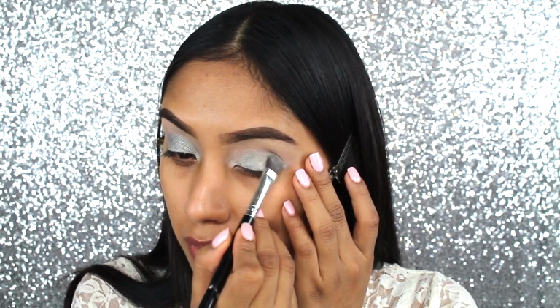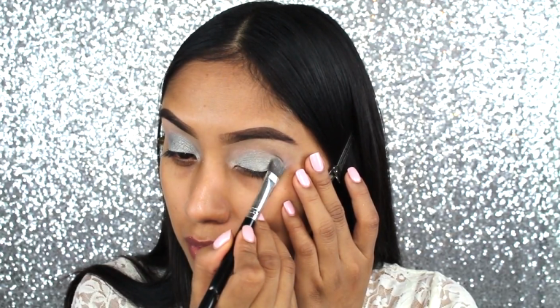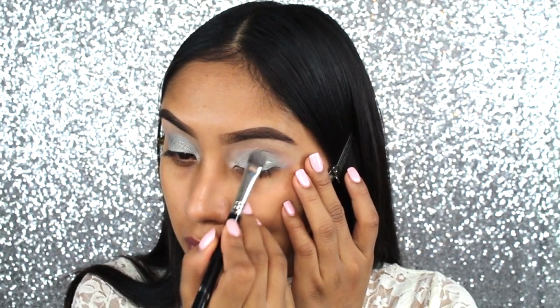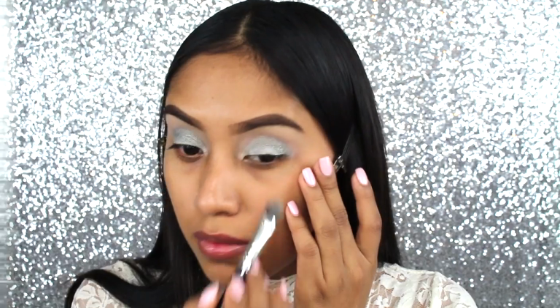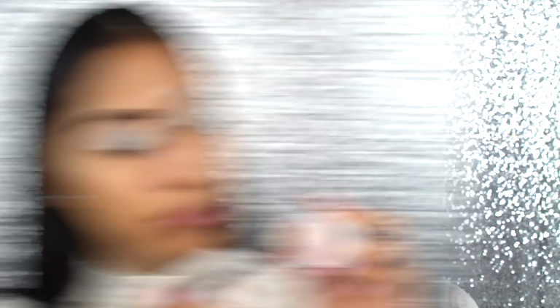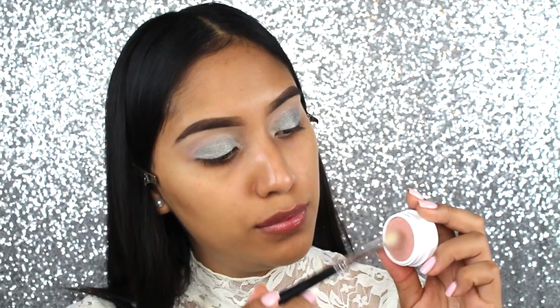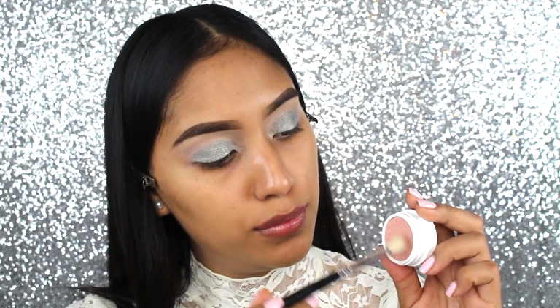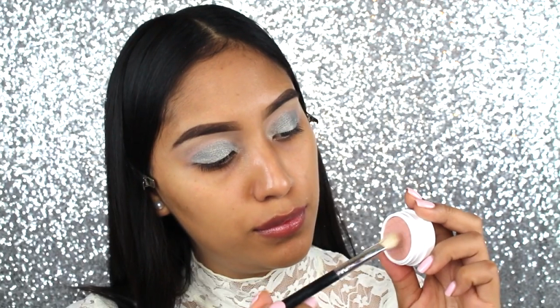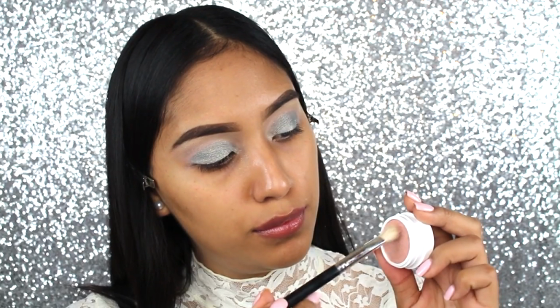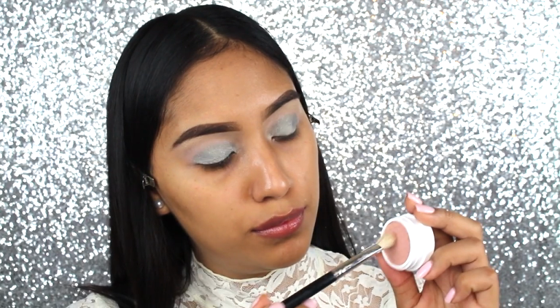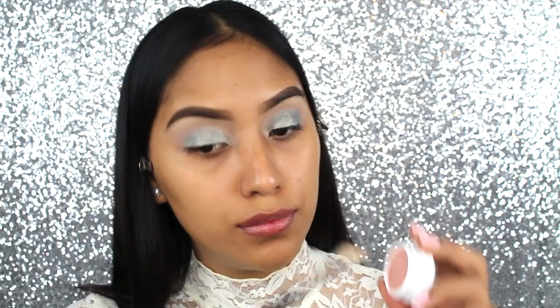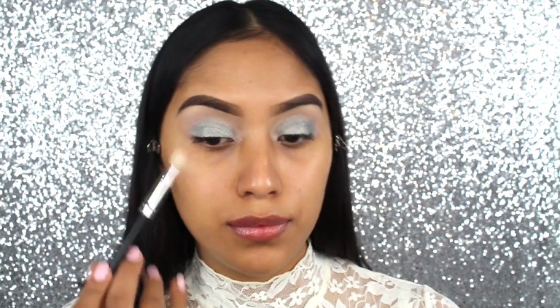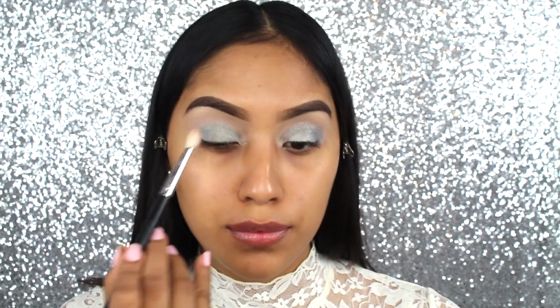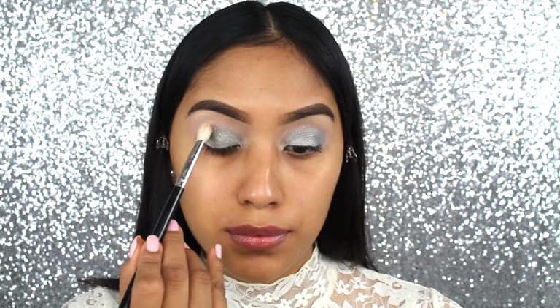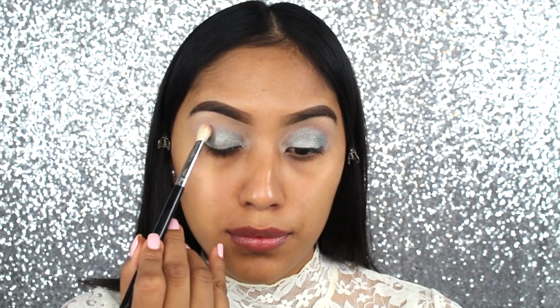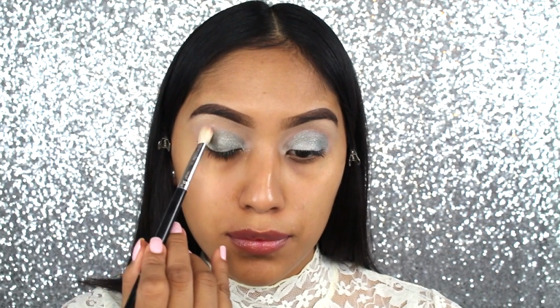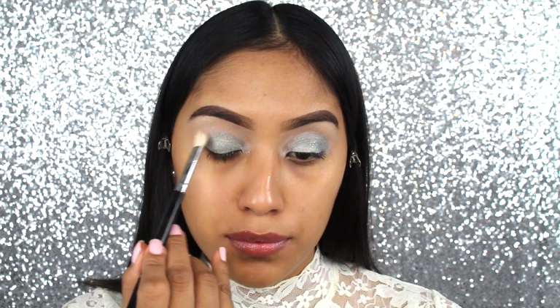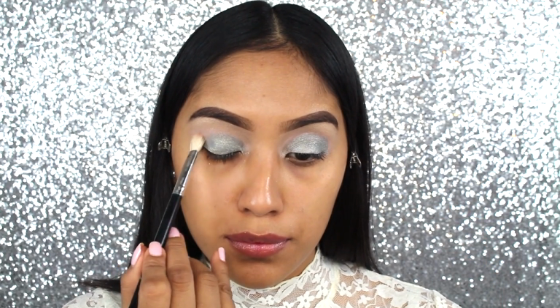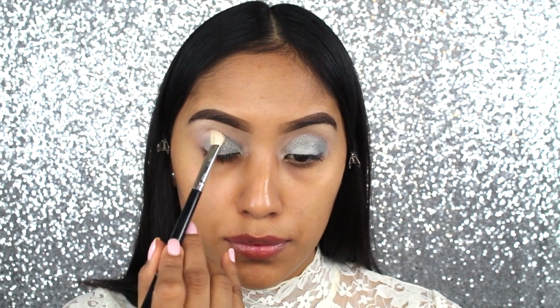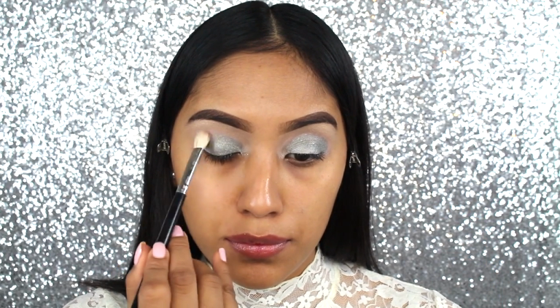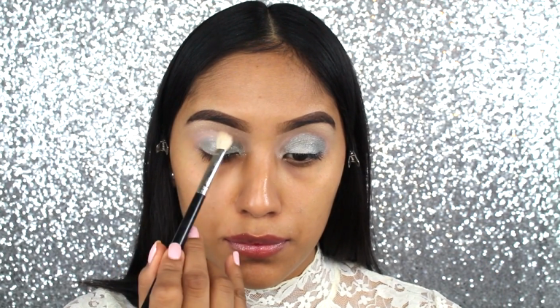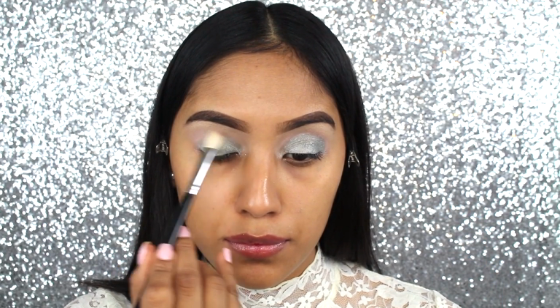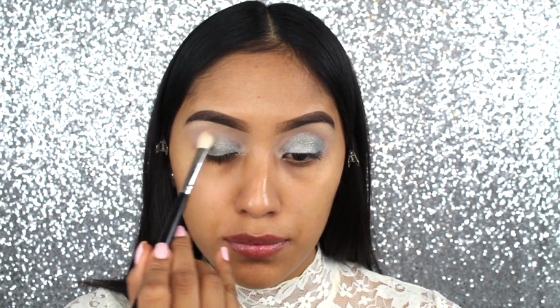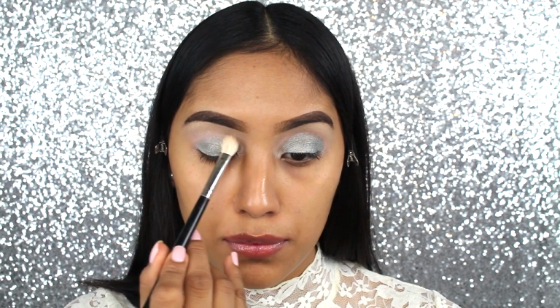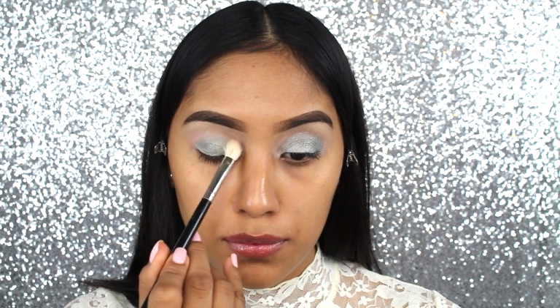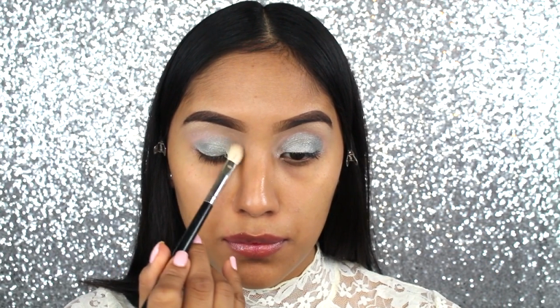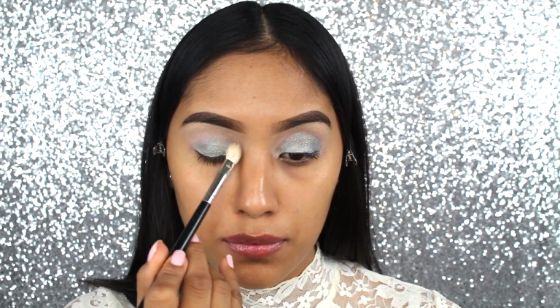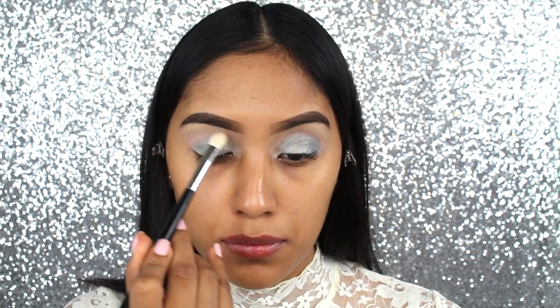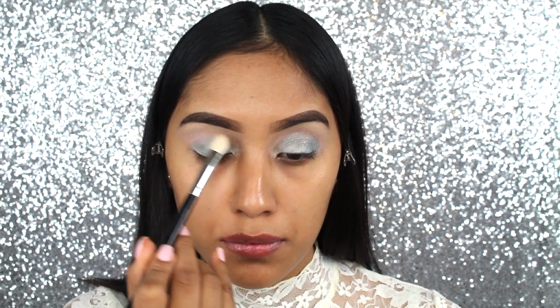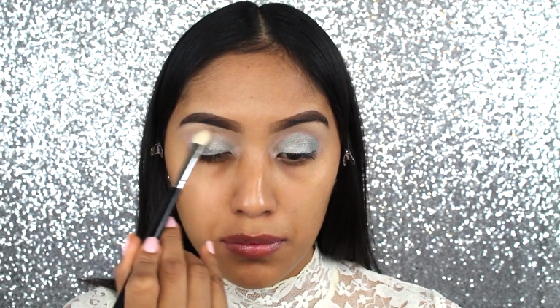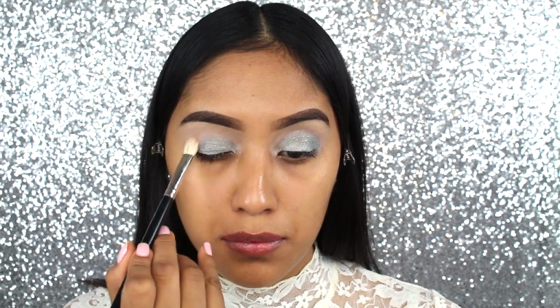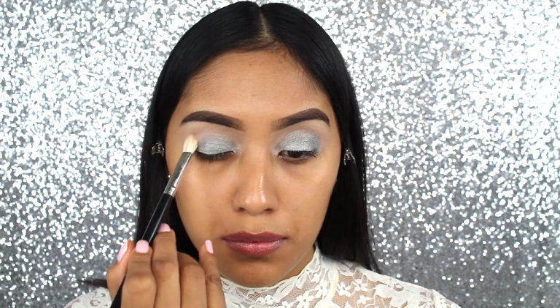Then to perfect the eye look, I just went and applied a little bit more of Party Girl on the crease of the eye.